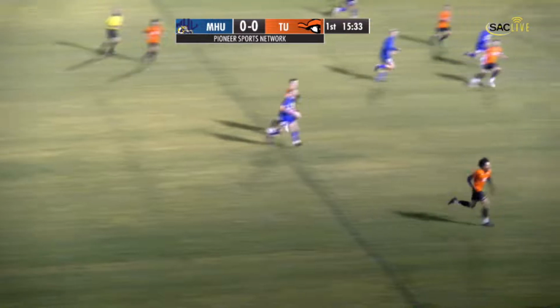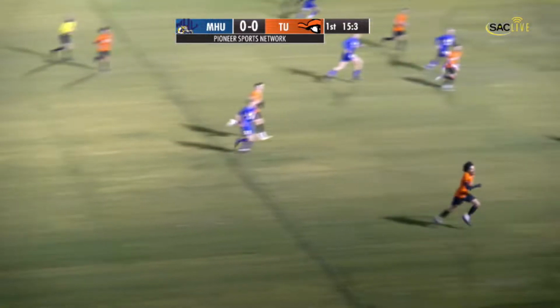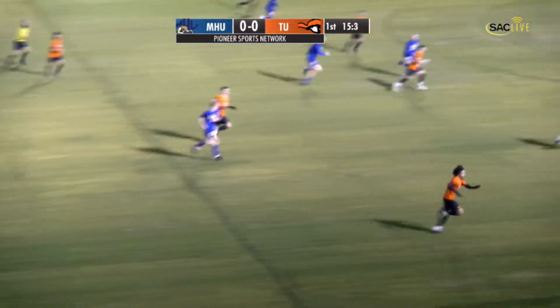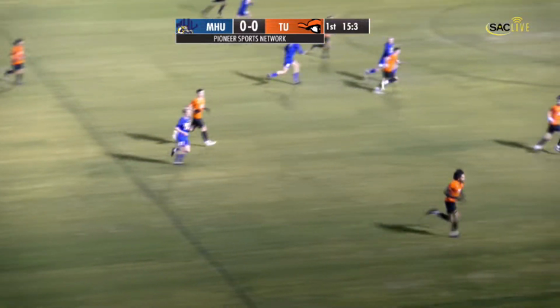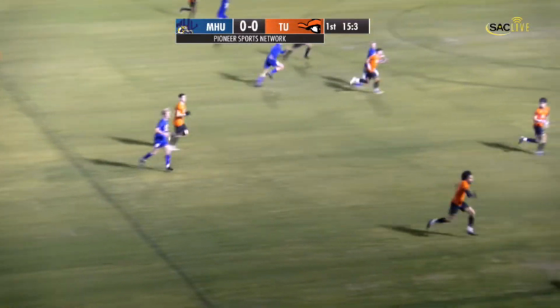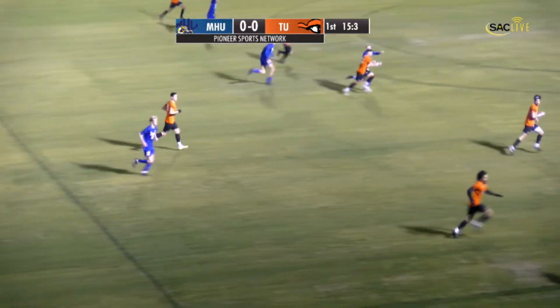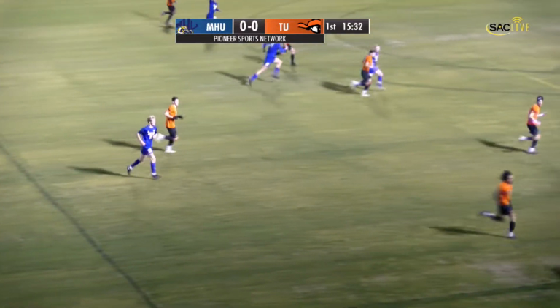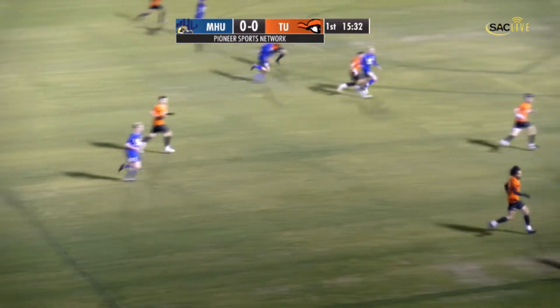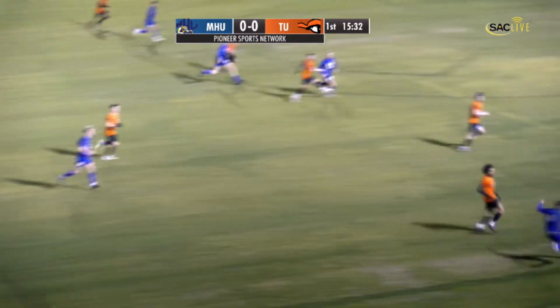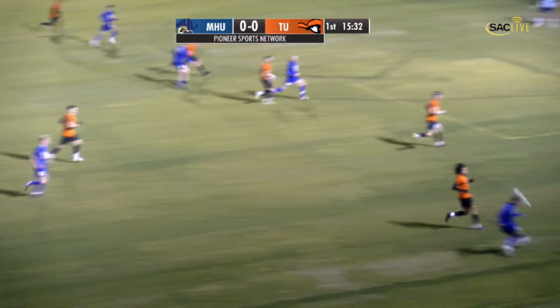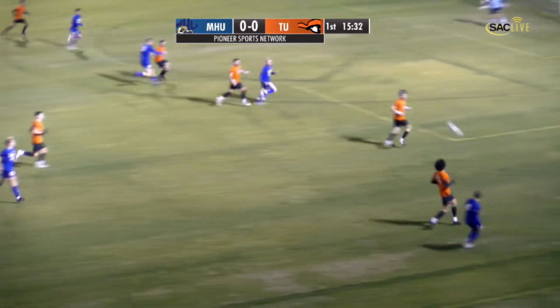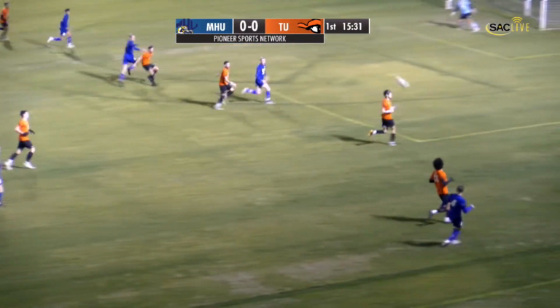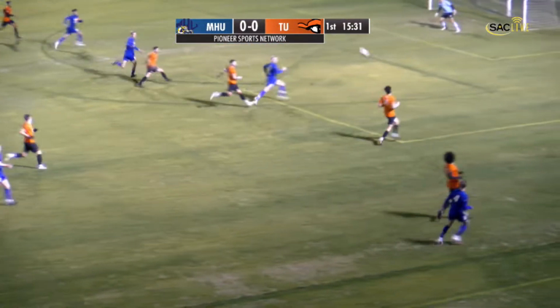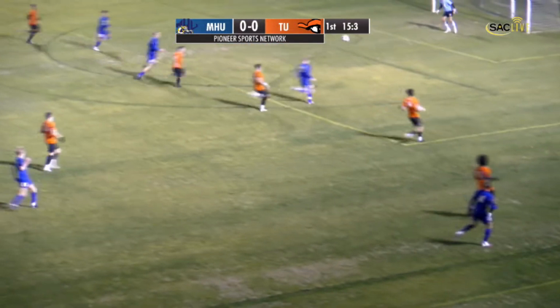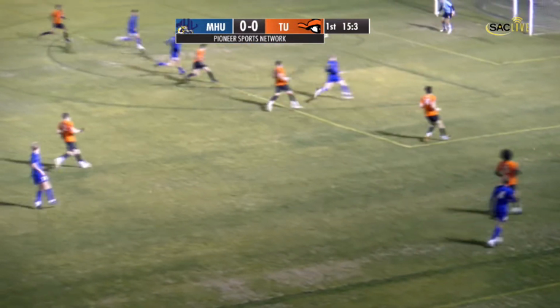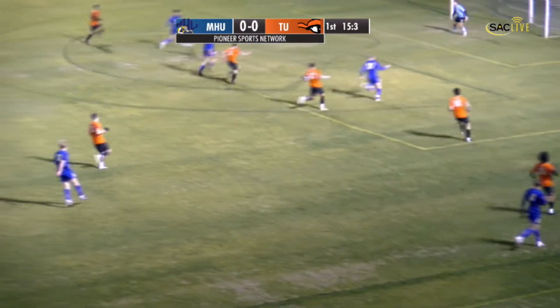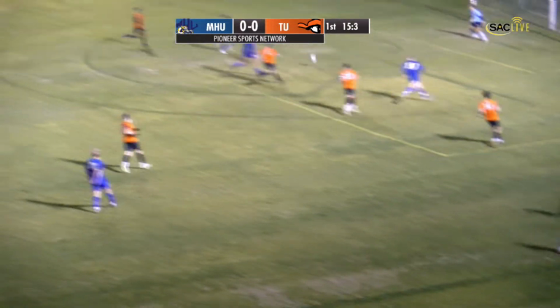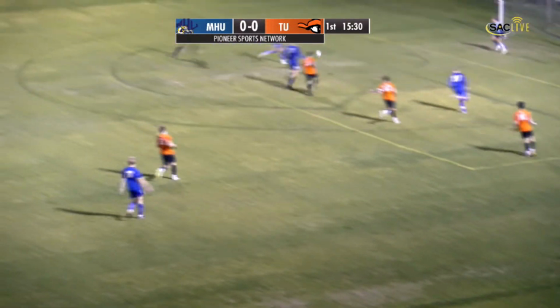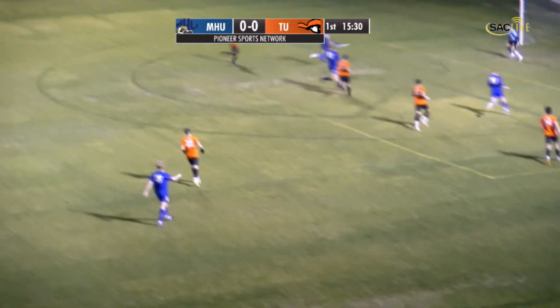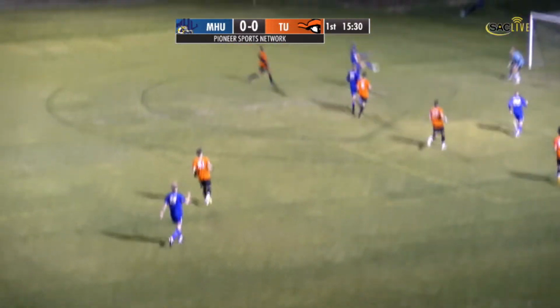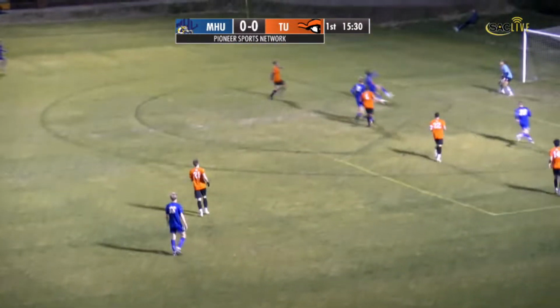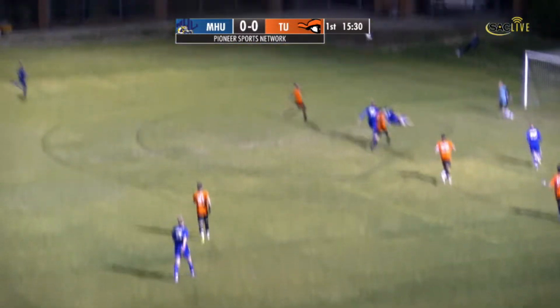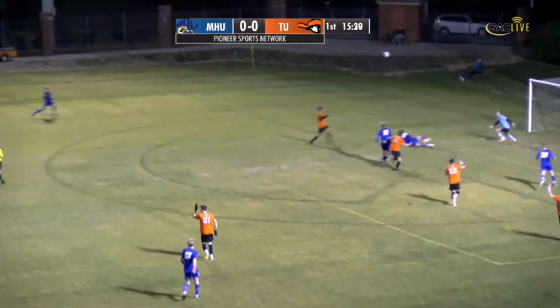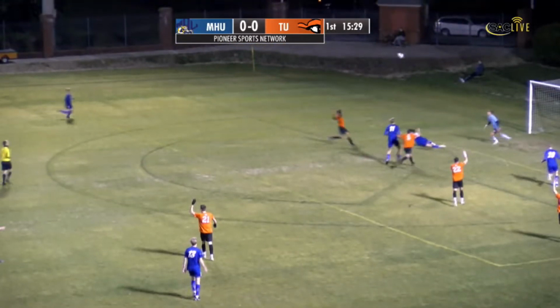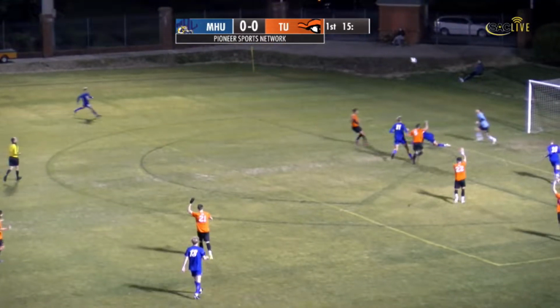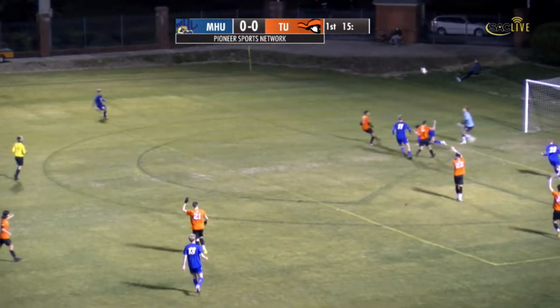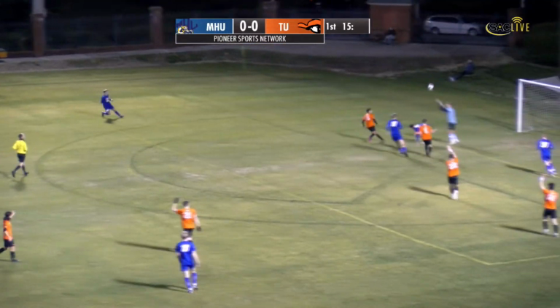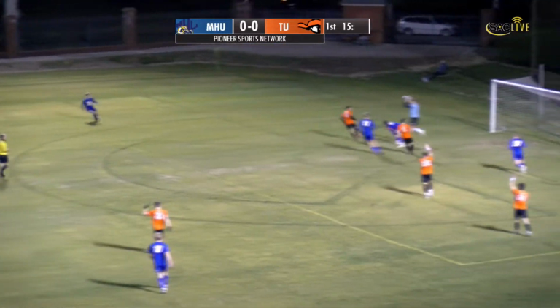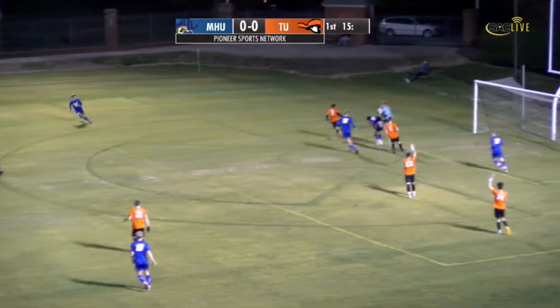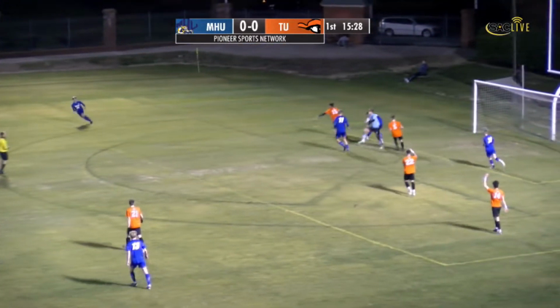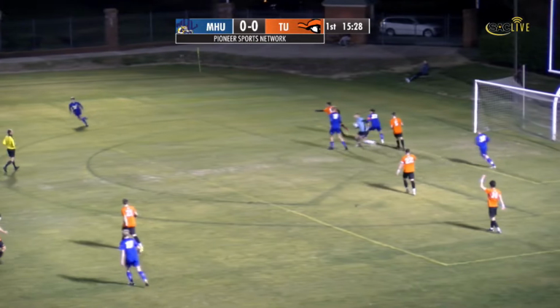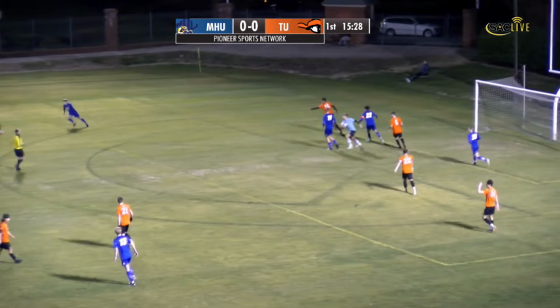Up forward to Manley, near side. Manley looks to cross into the box. Numbers are Mars Hill, and oh, a big miss there.